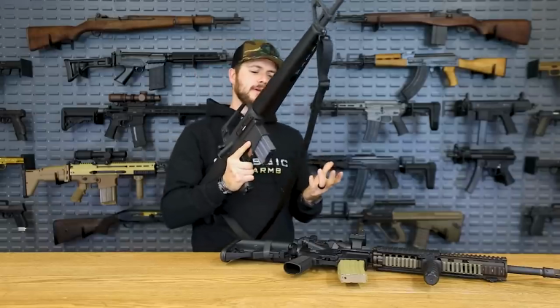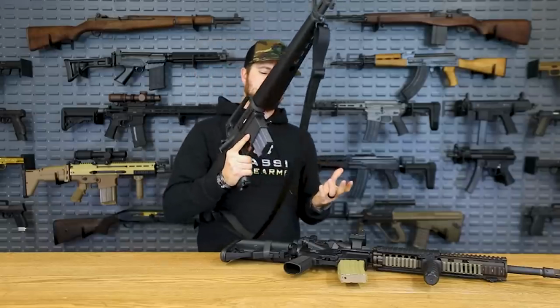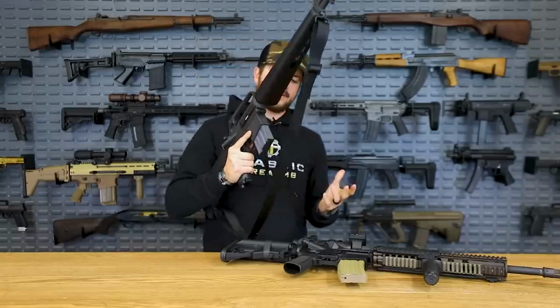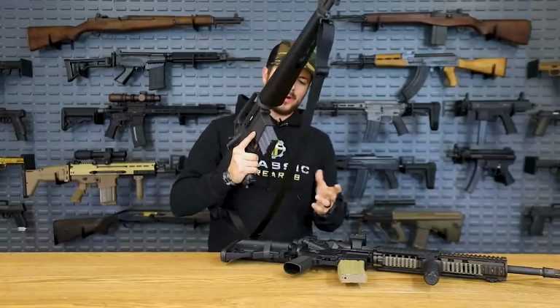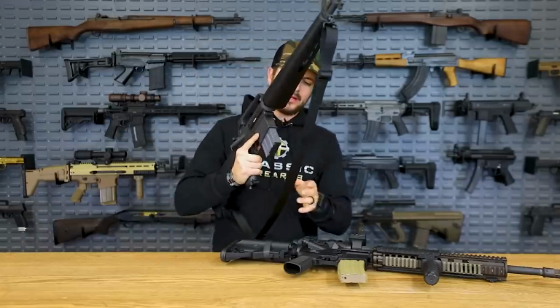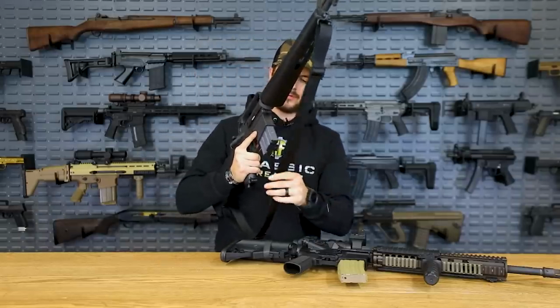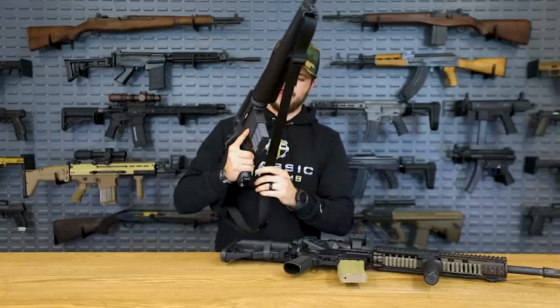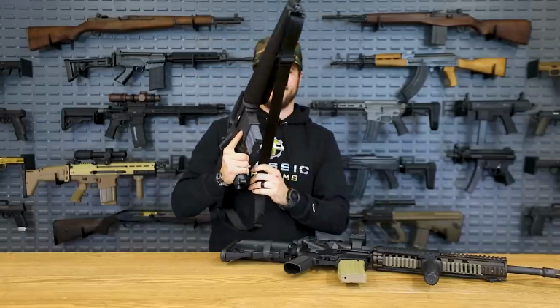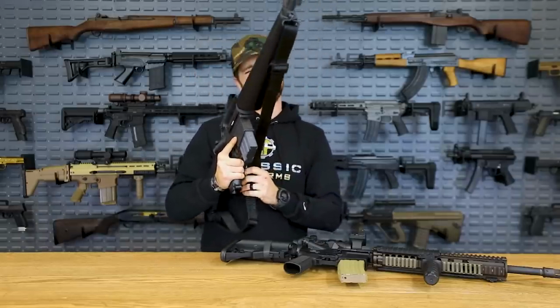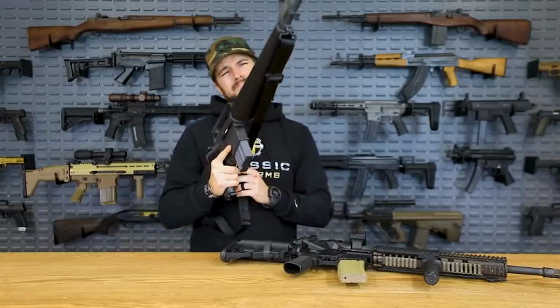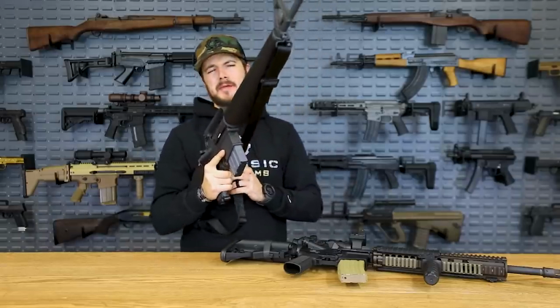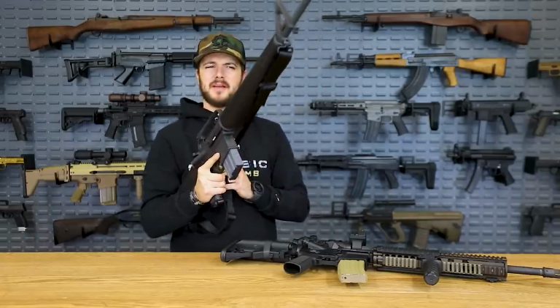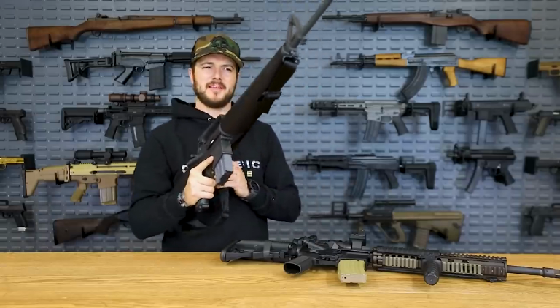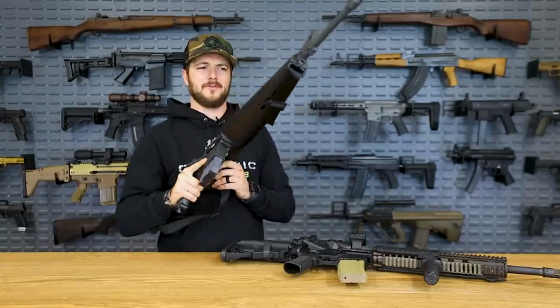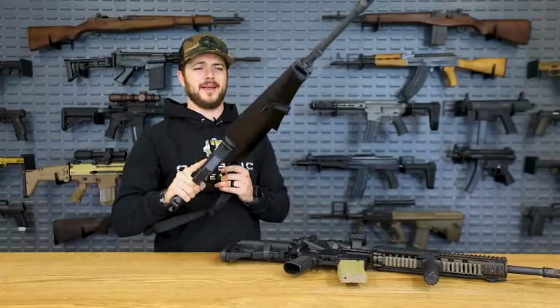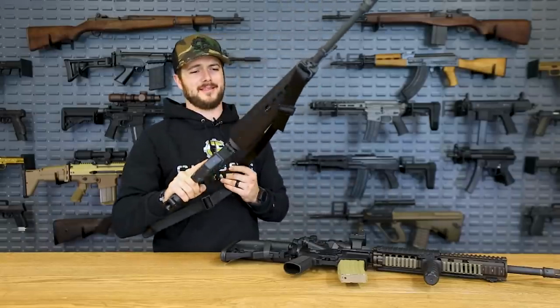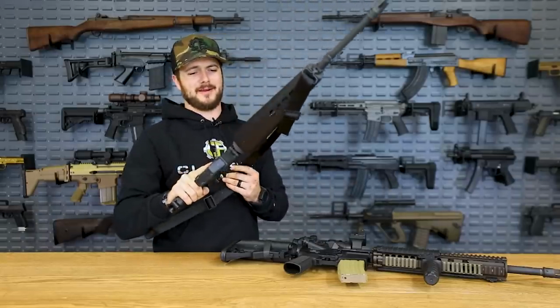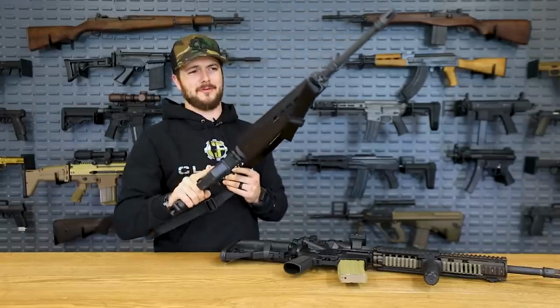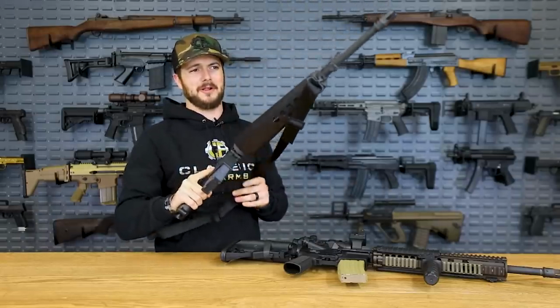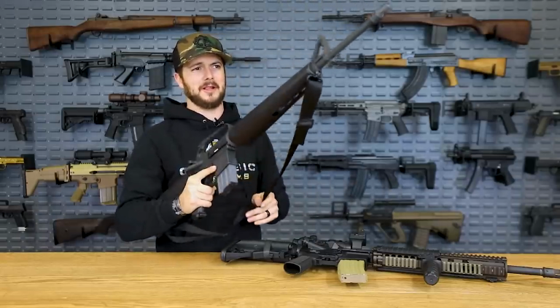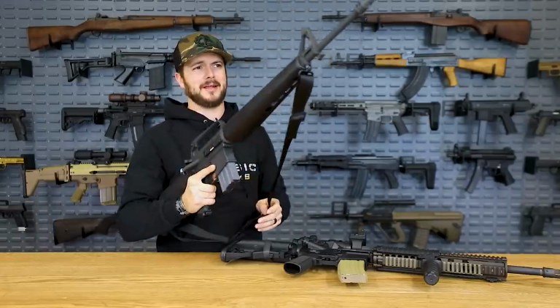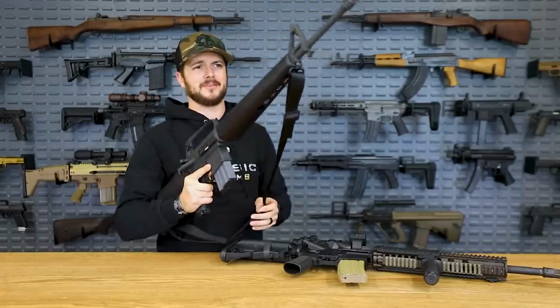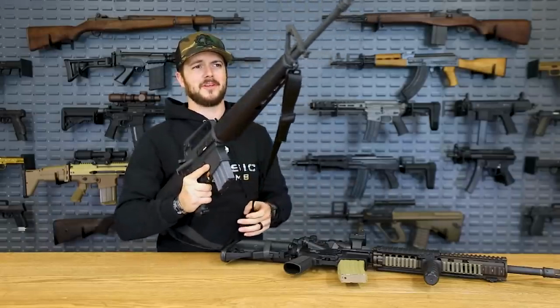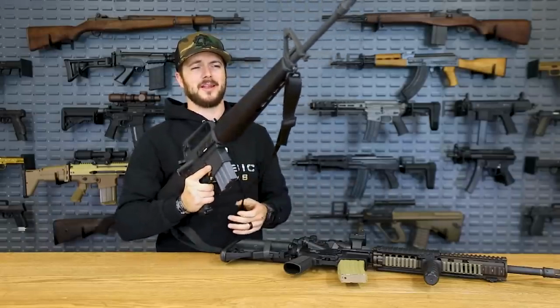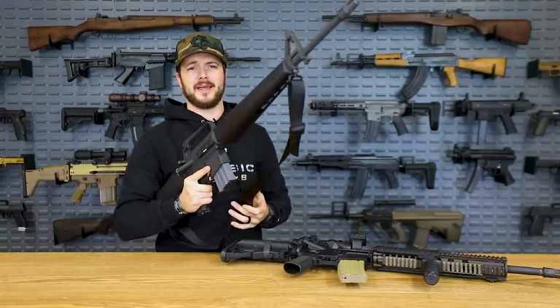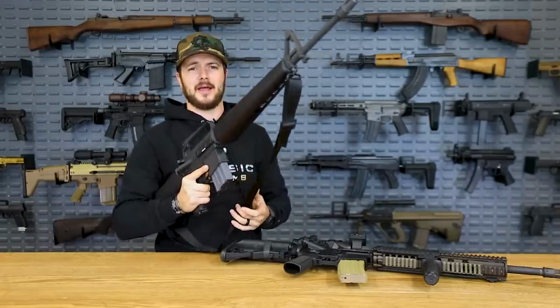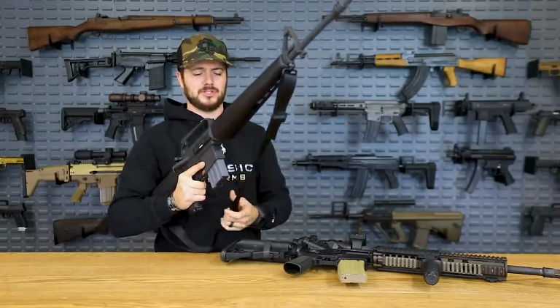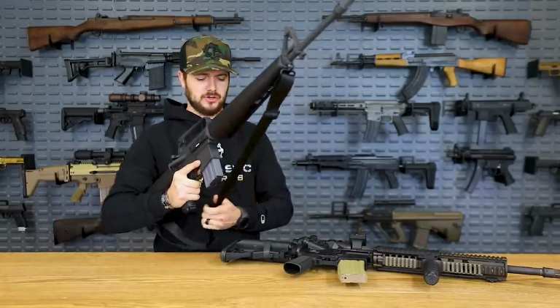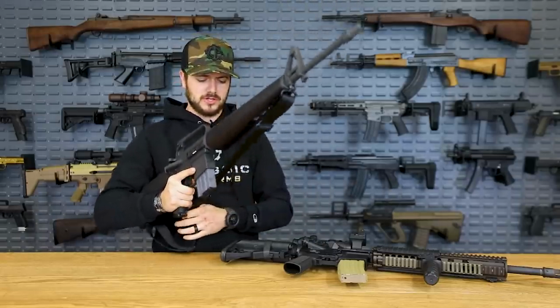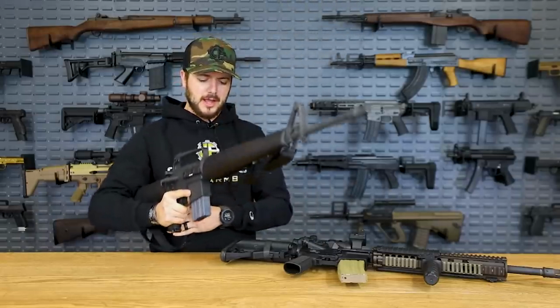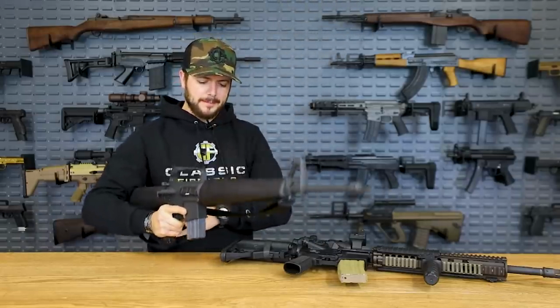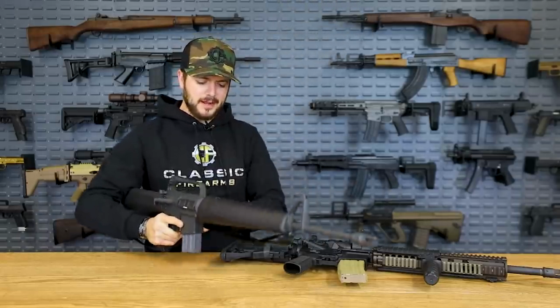We're going to hold onto this one for a while for different videos. I really like this gun and I like how it shoots.